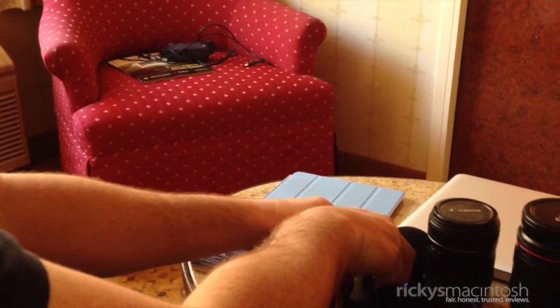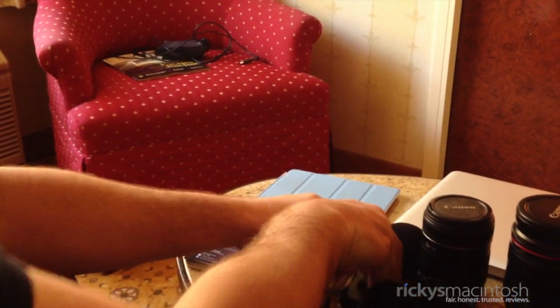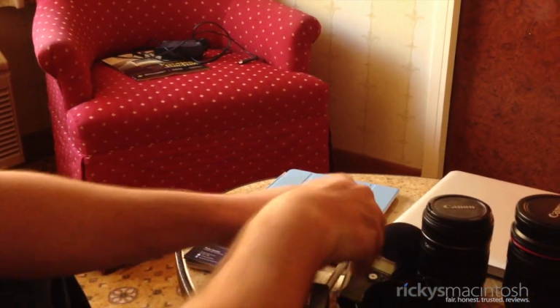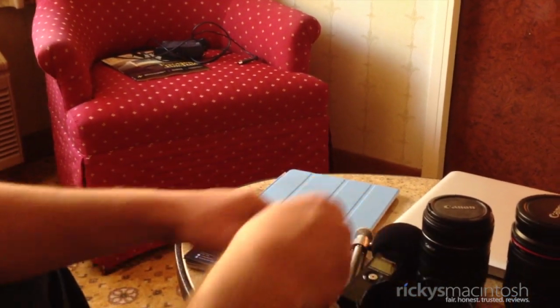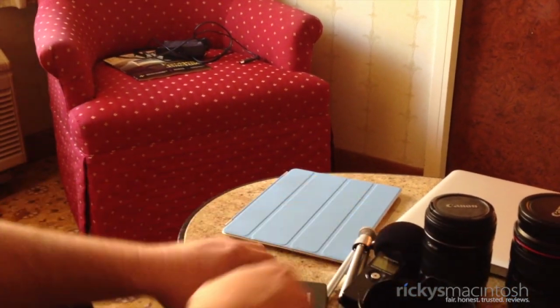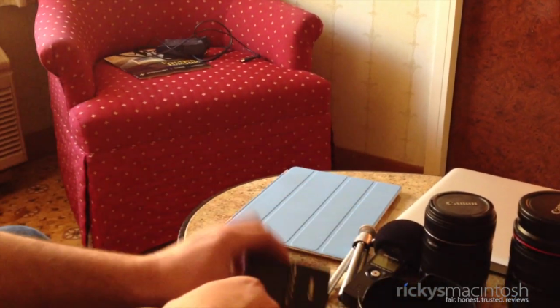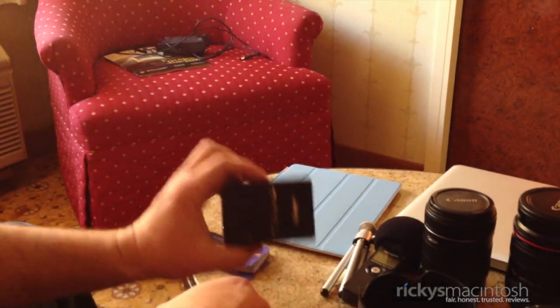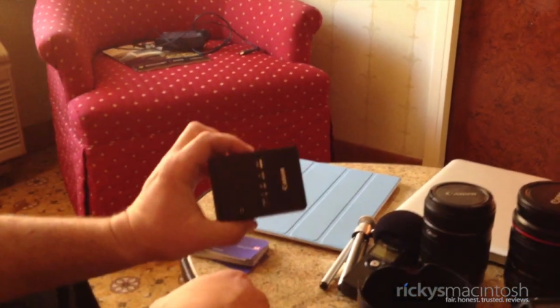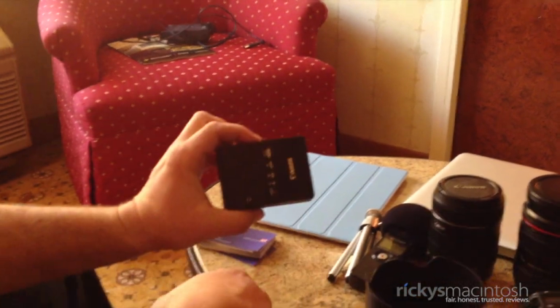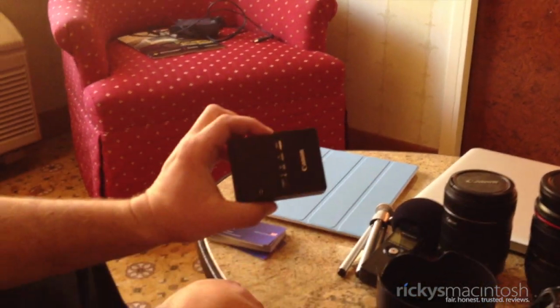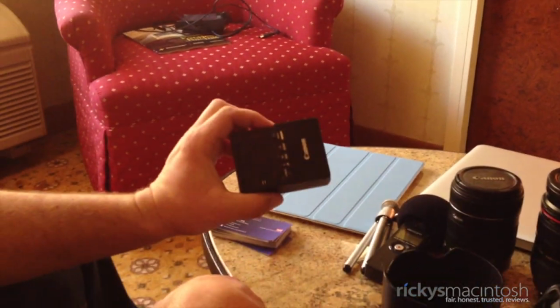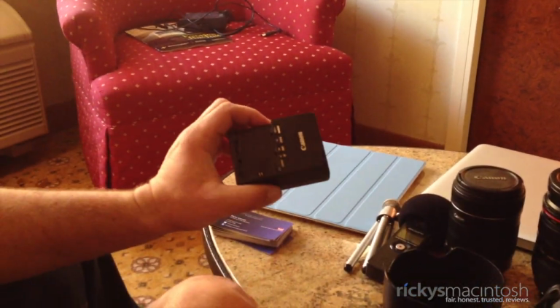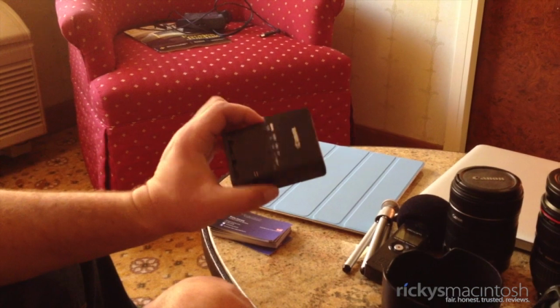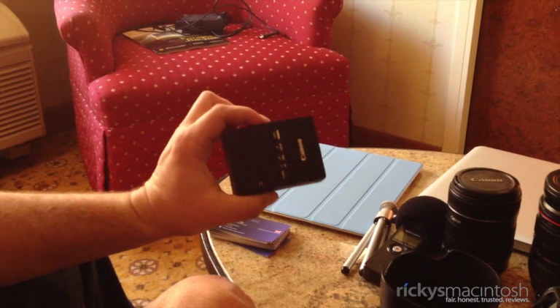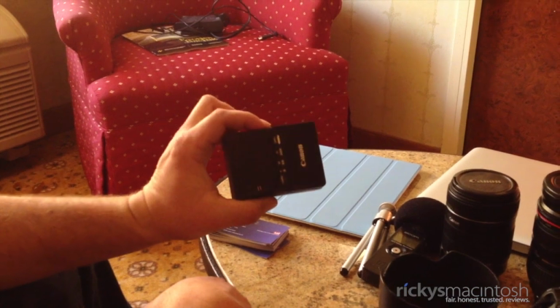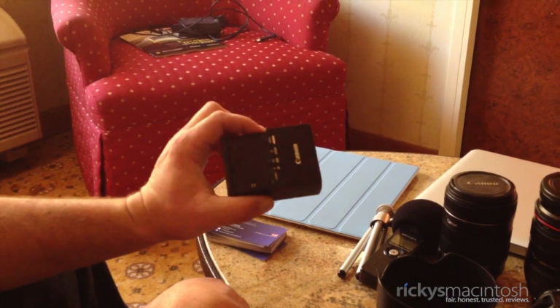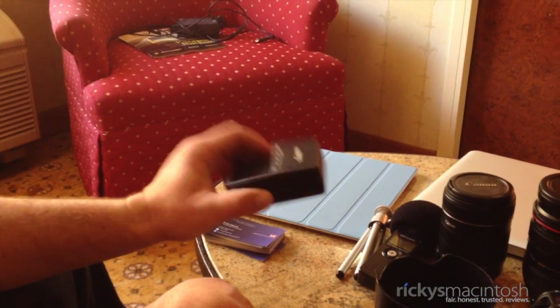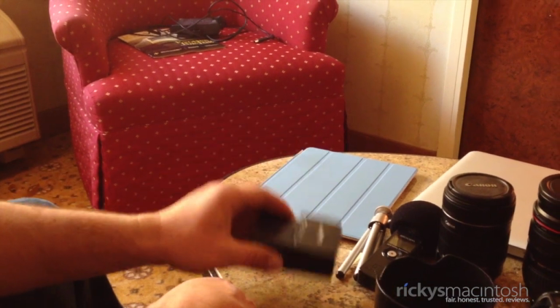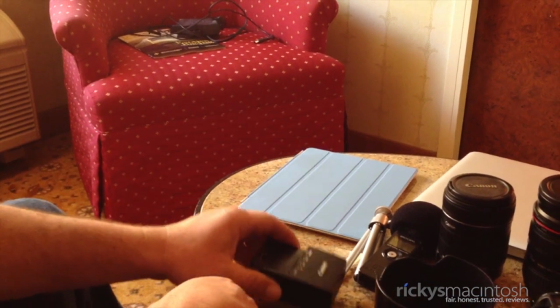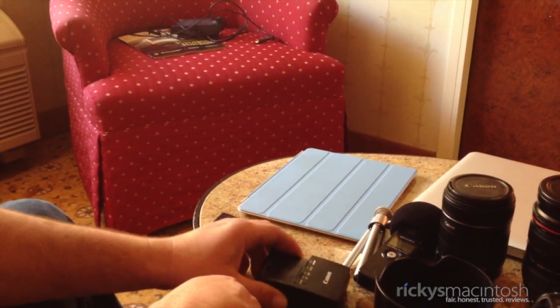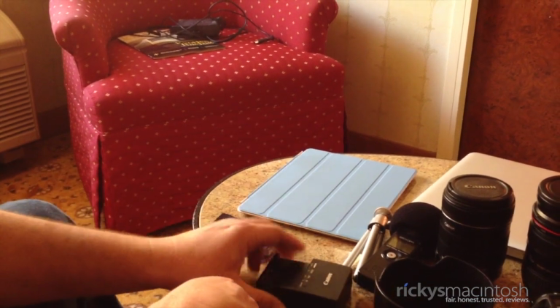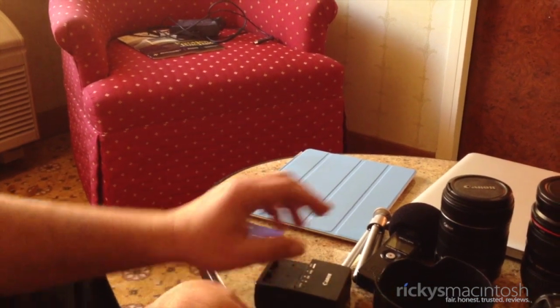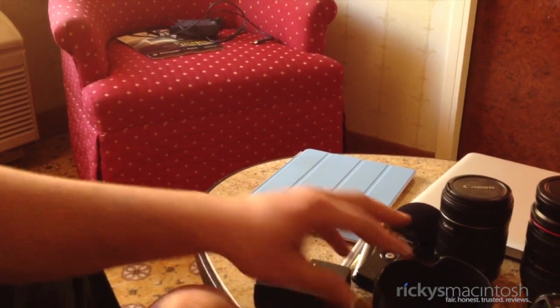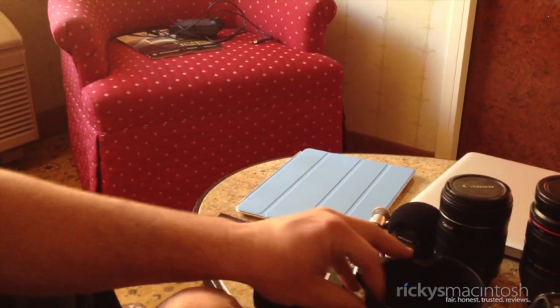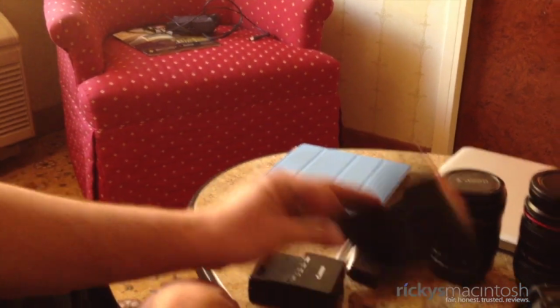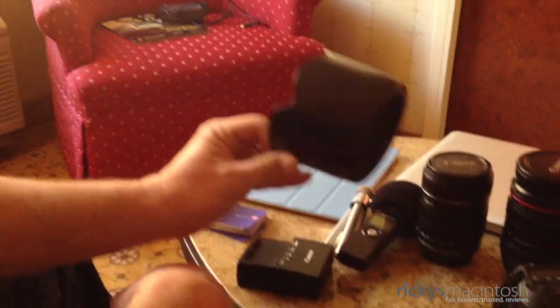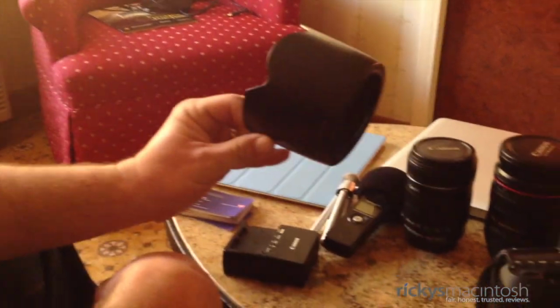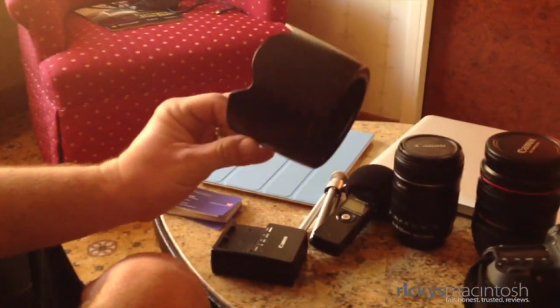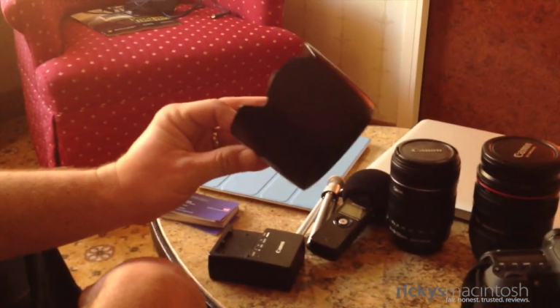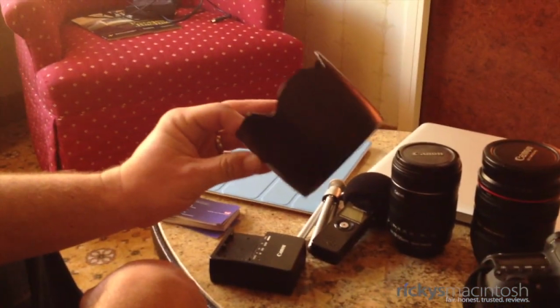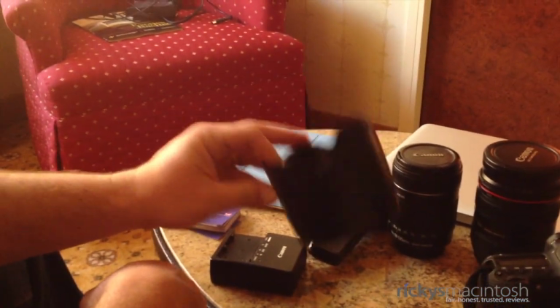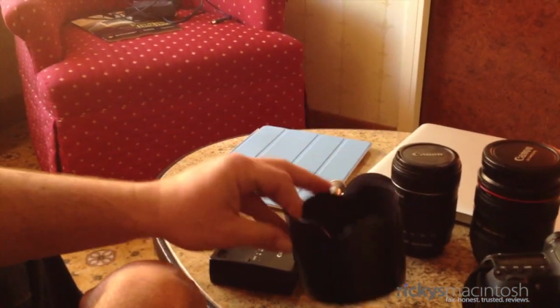We have the charger for the Canon battery for my 60D. We also have the lens hood here.